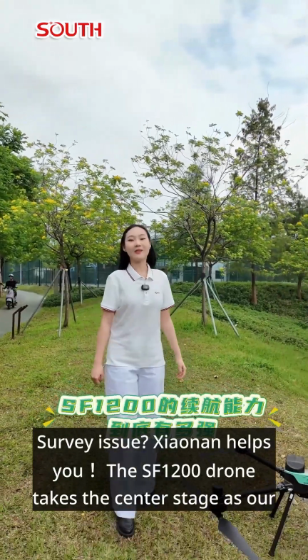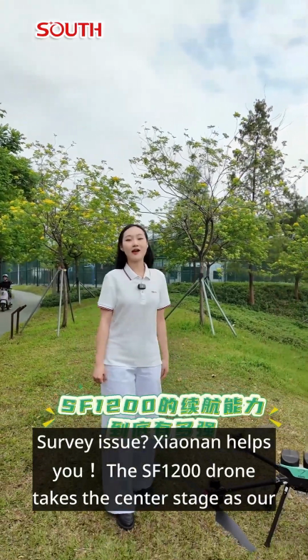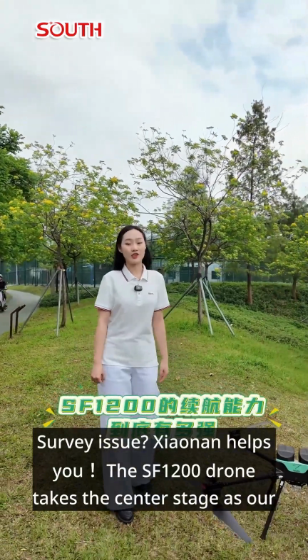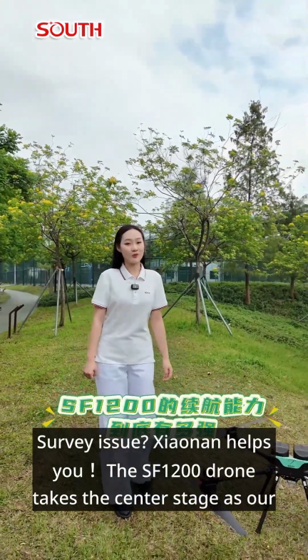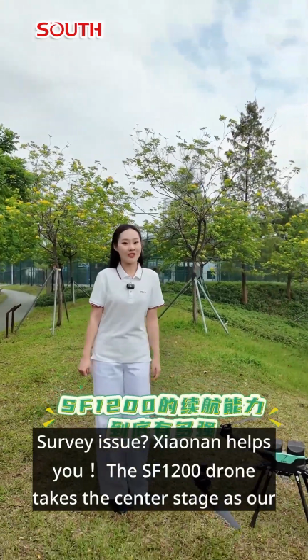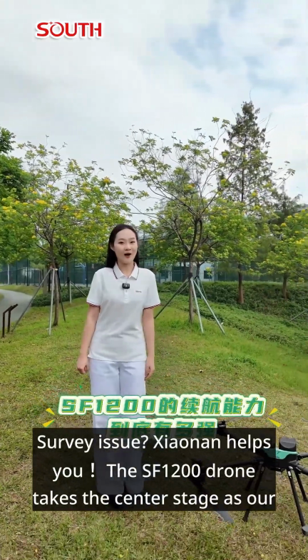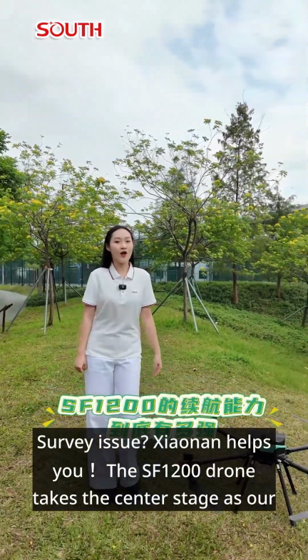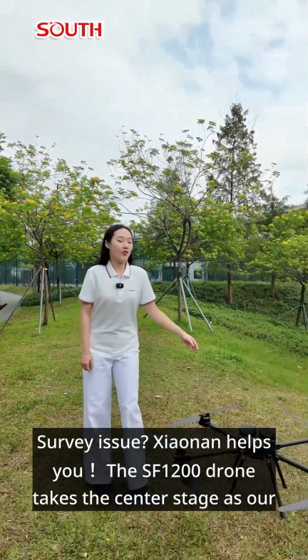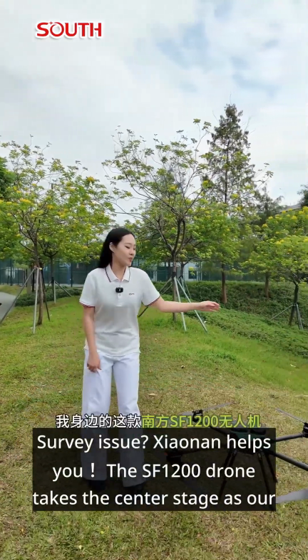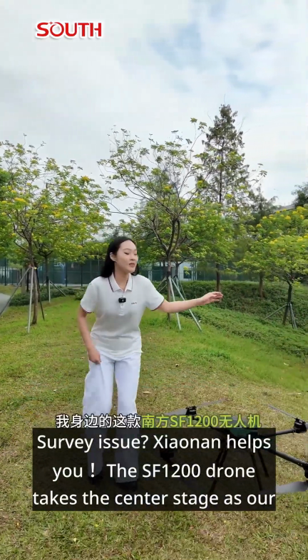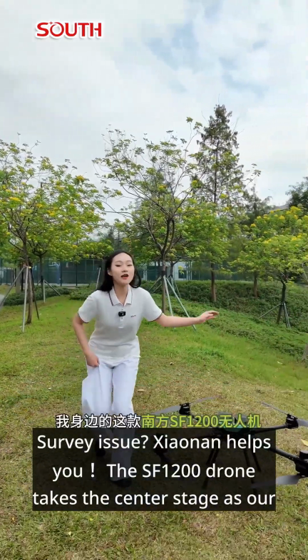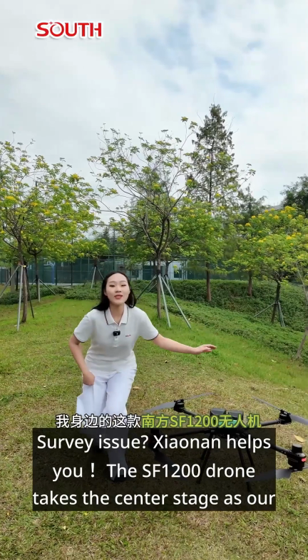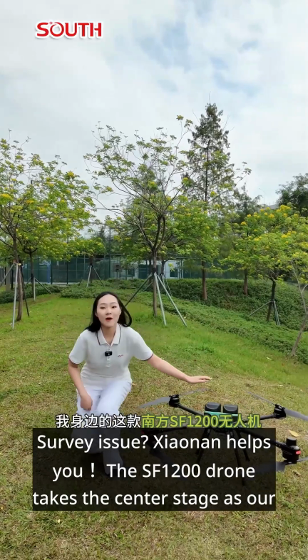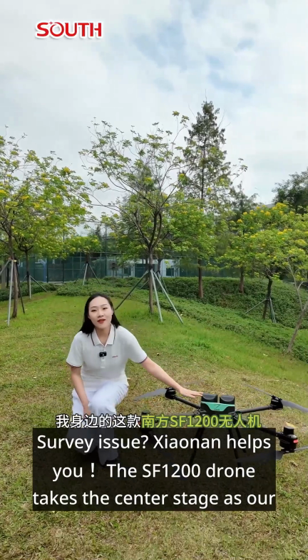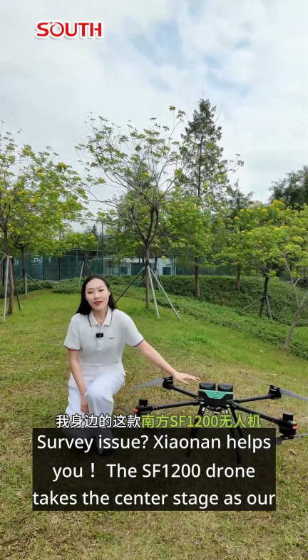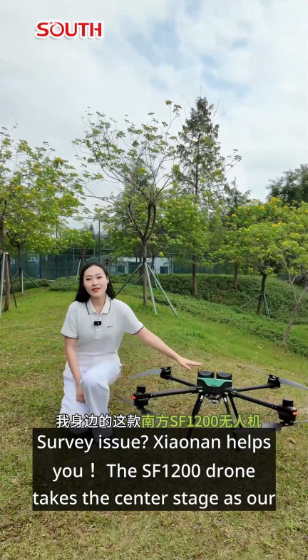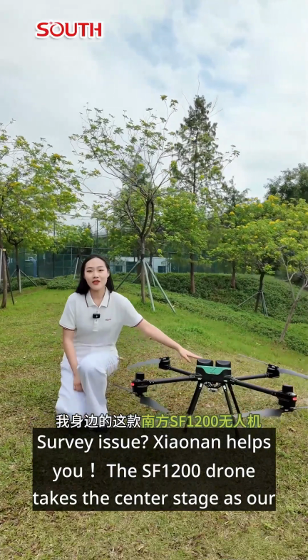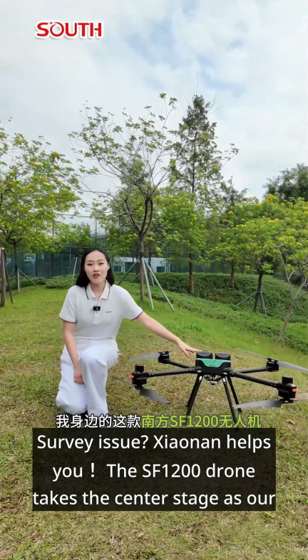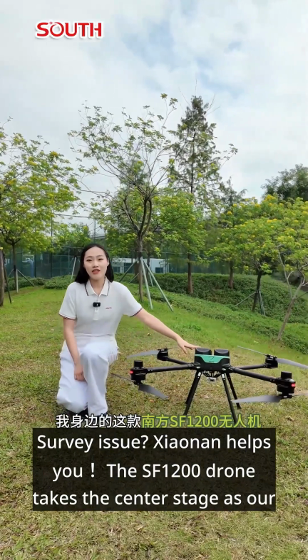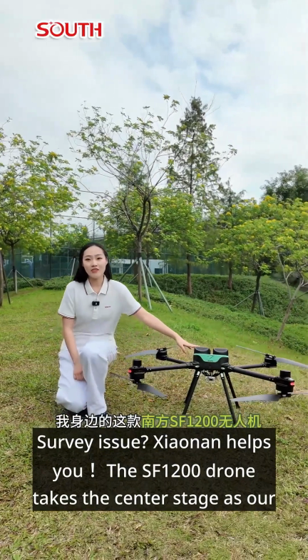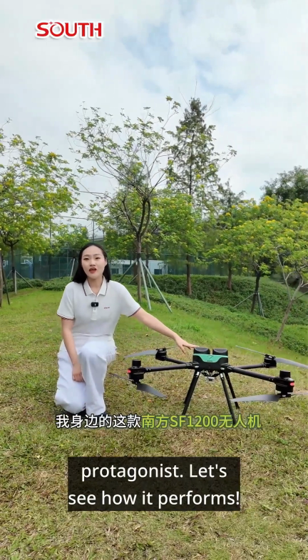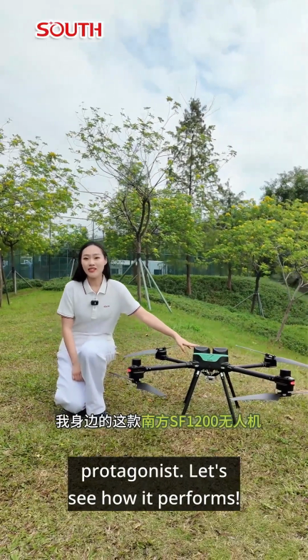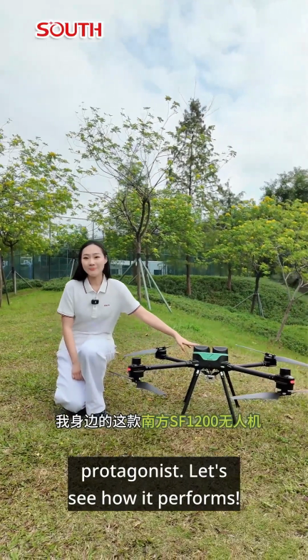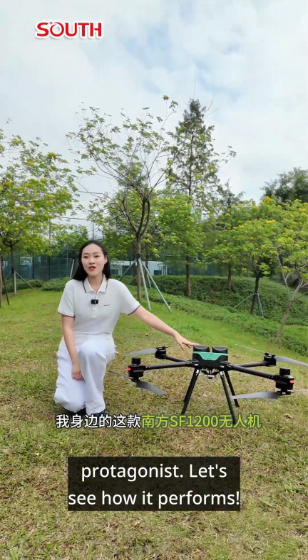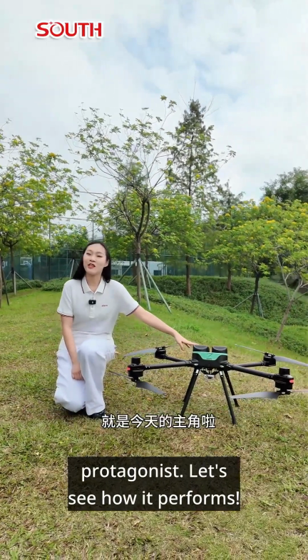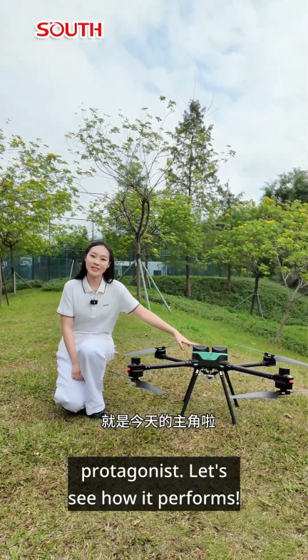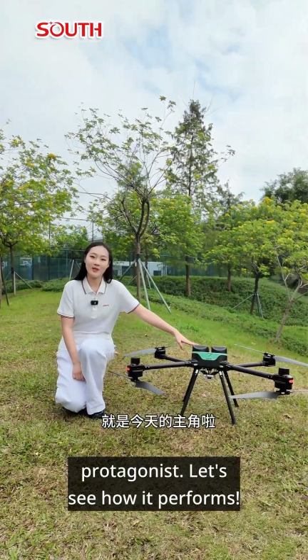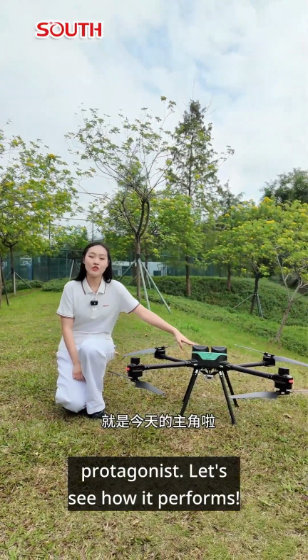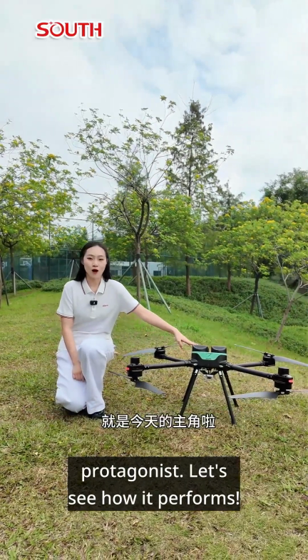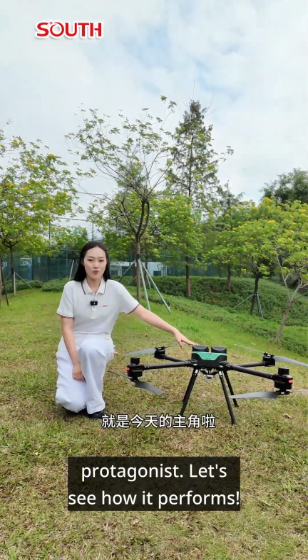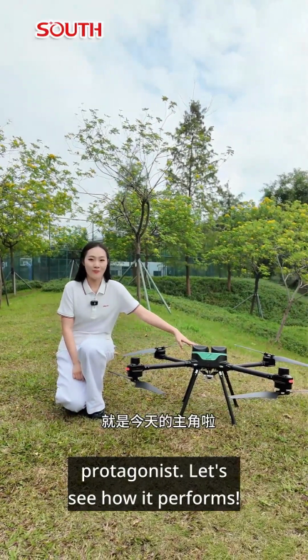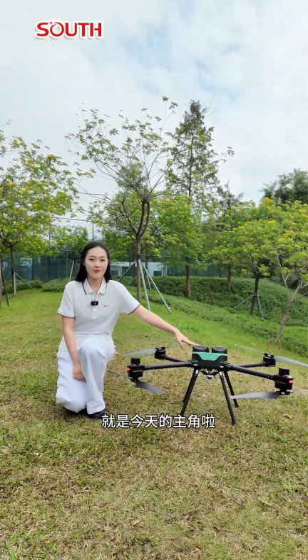Survey issue? Shonan helps you. The SF-1200 drone takes the center stage as our protagonist. Let's see how it performs.